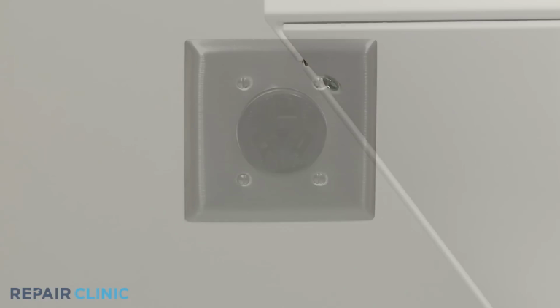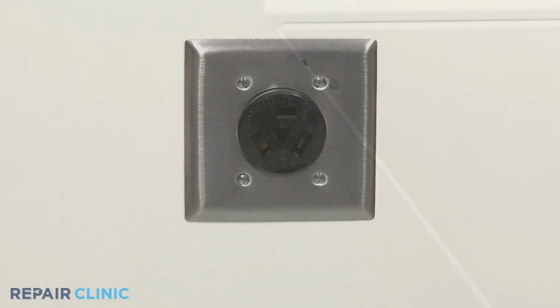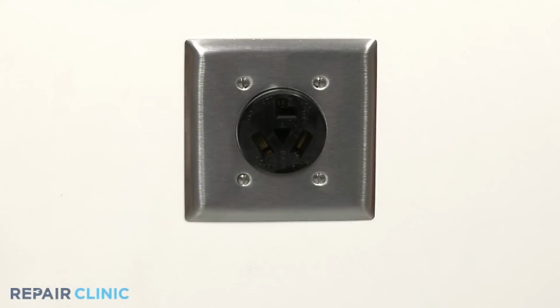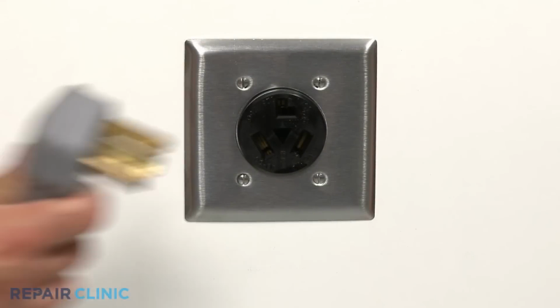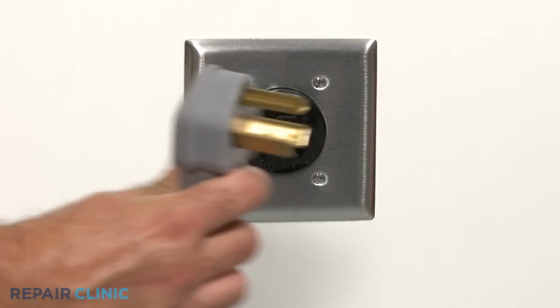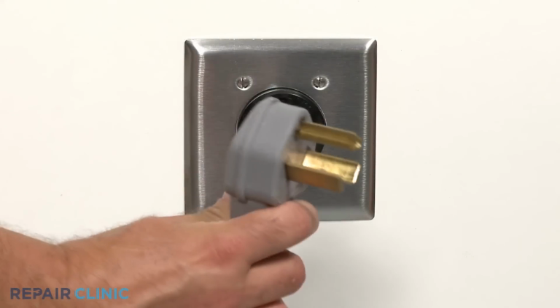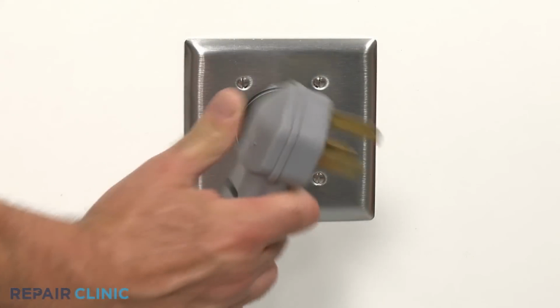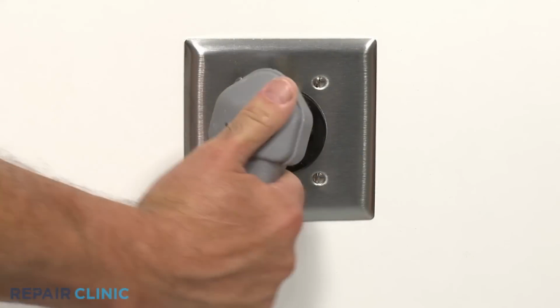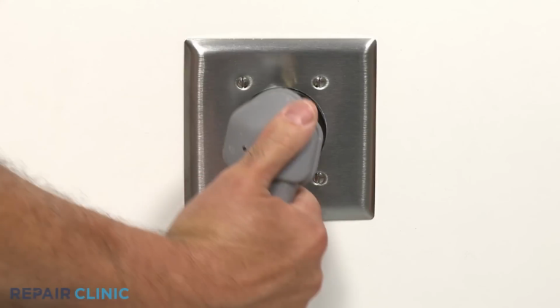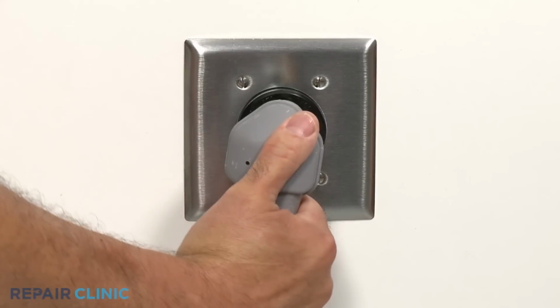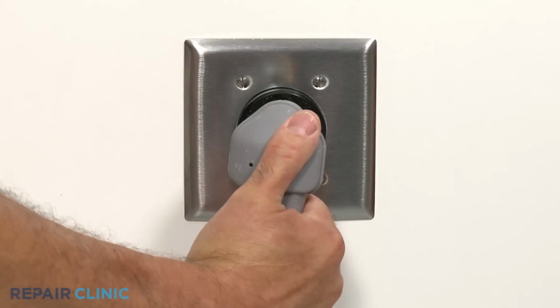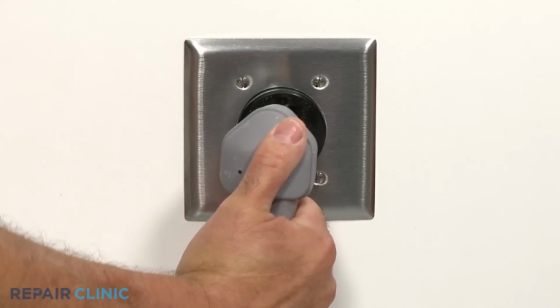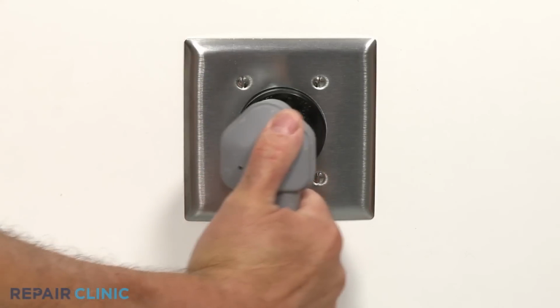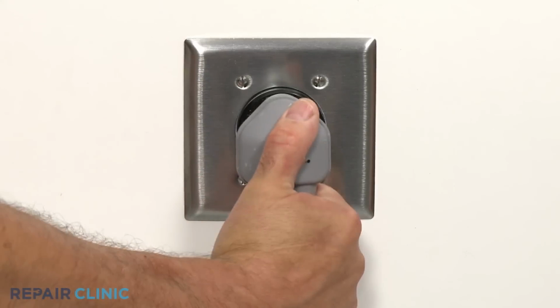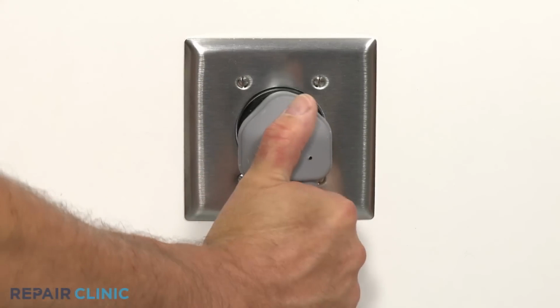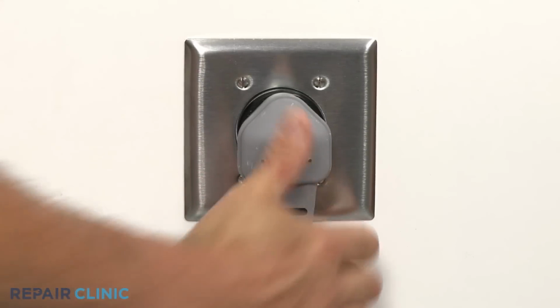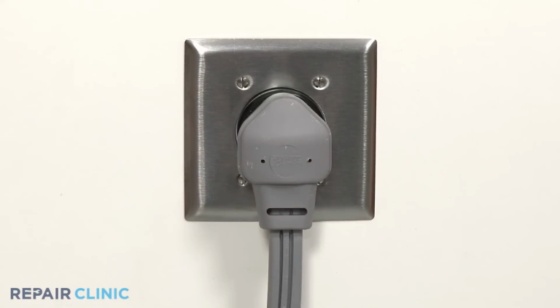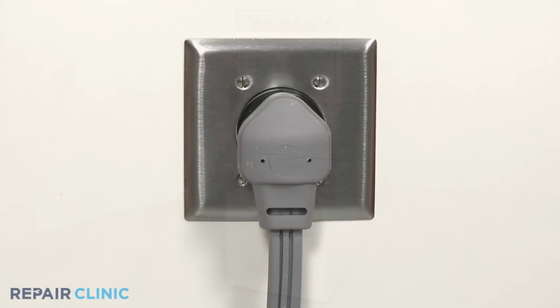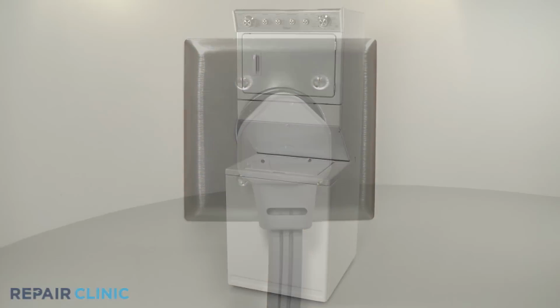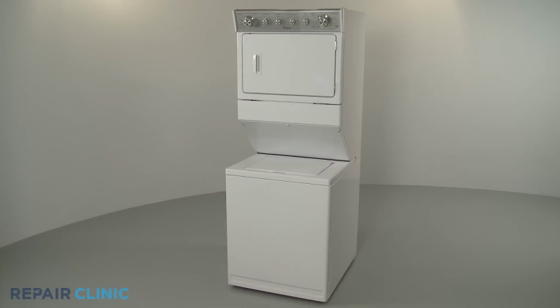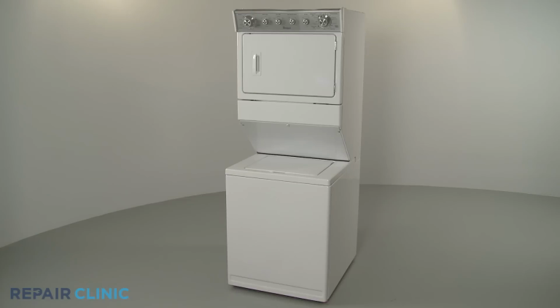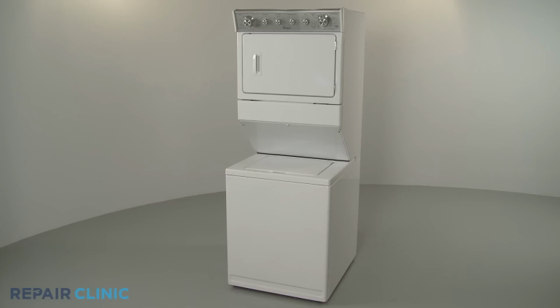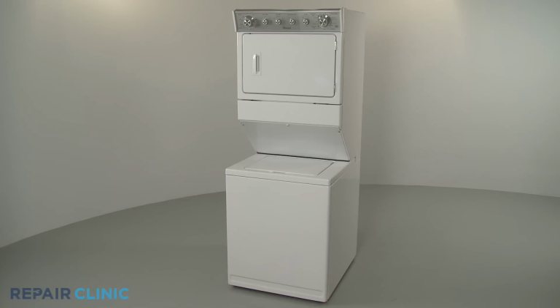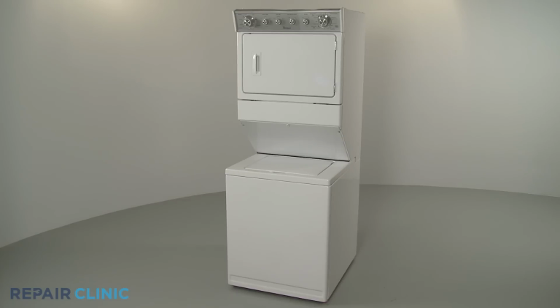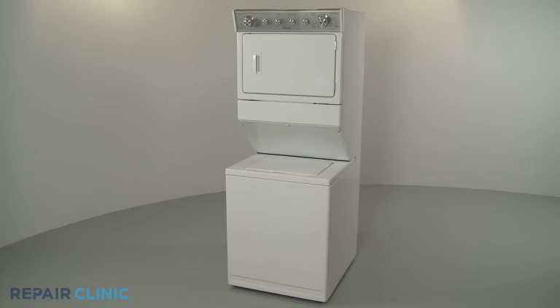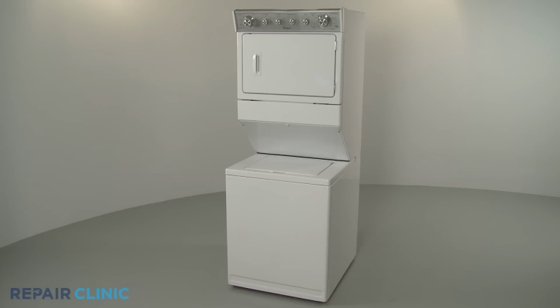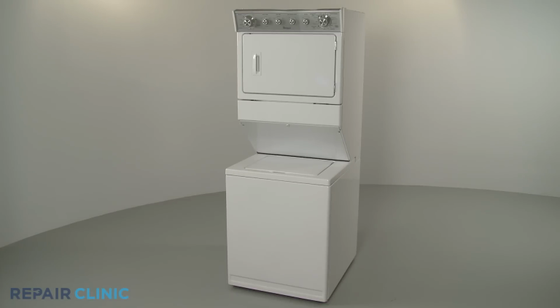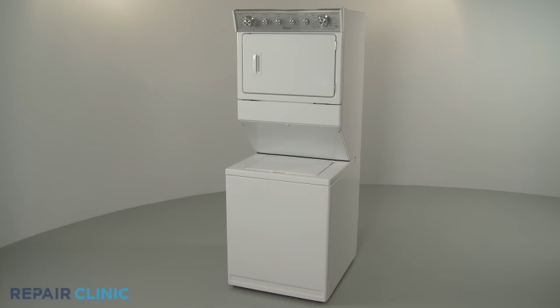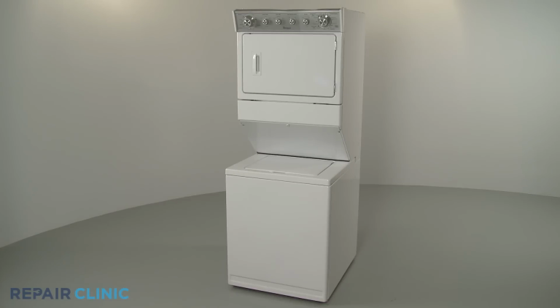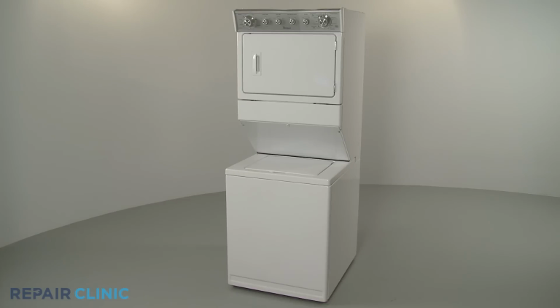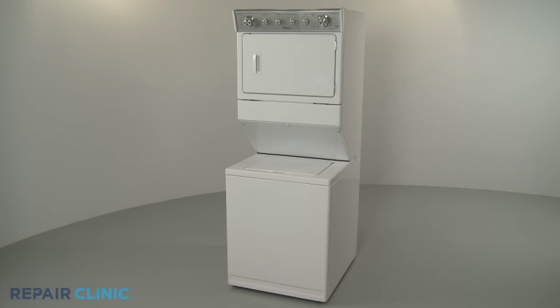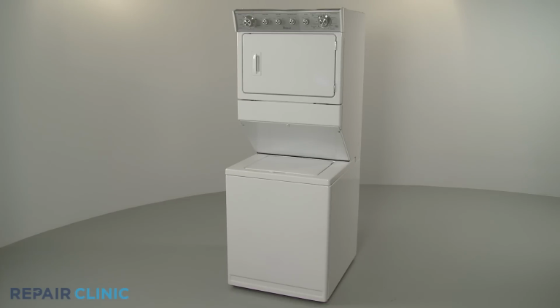Plug the power cord back in or restore the power supply, and your washer-dryer combo should be ready for use.